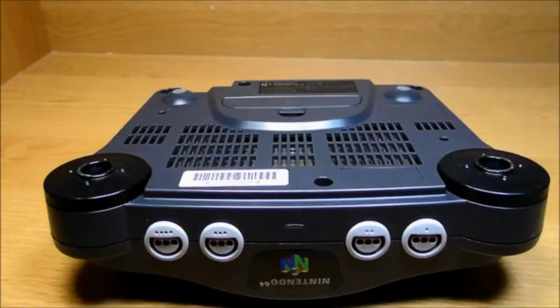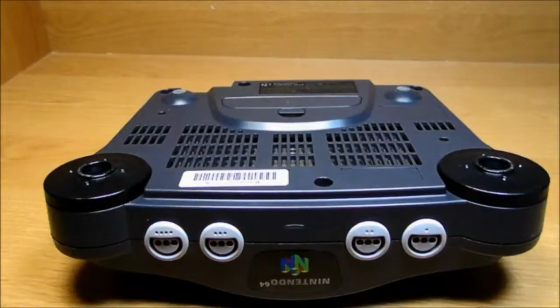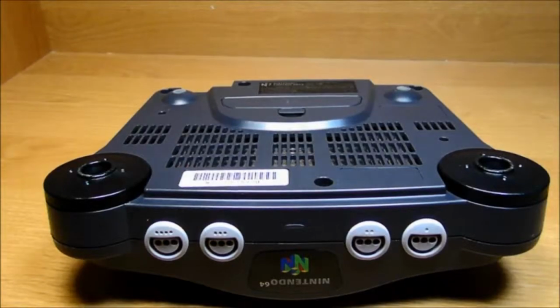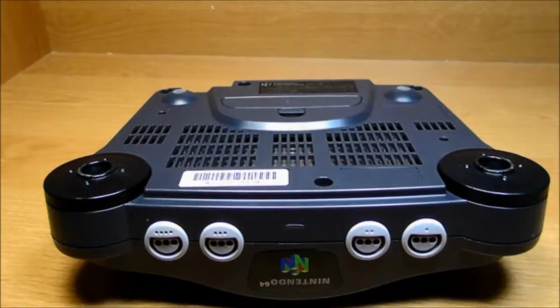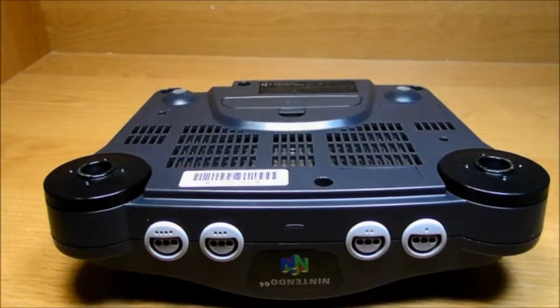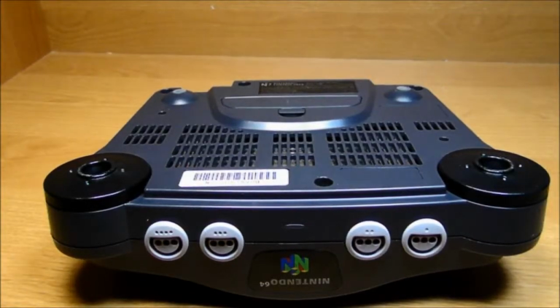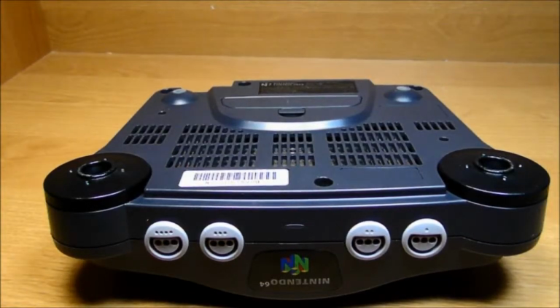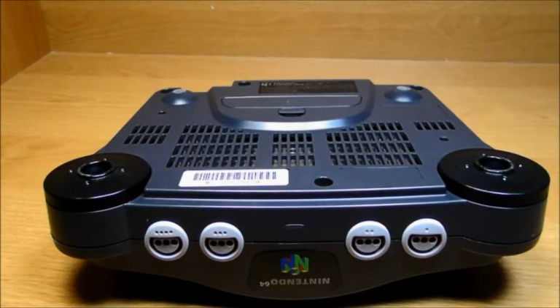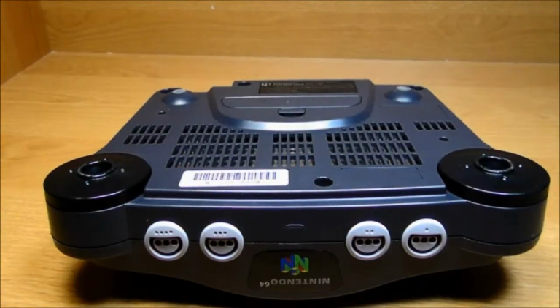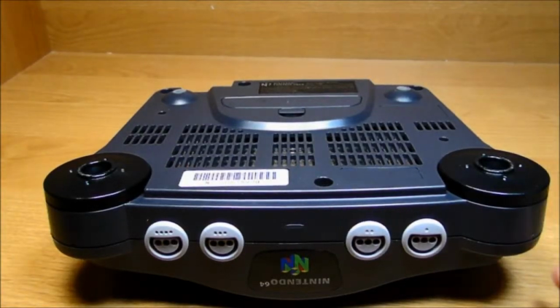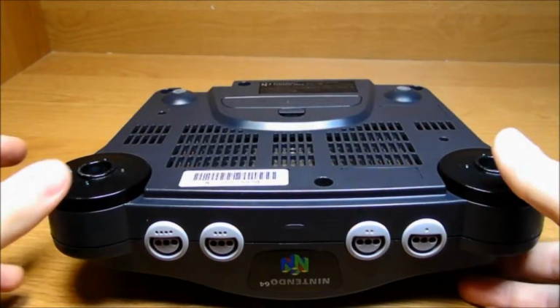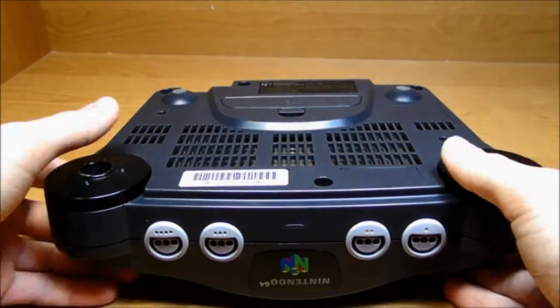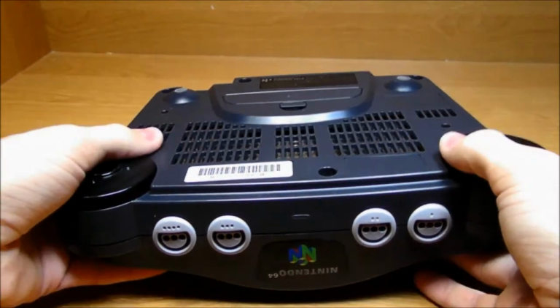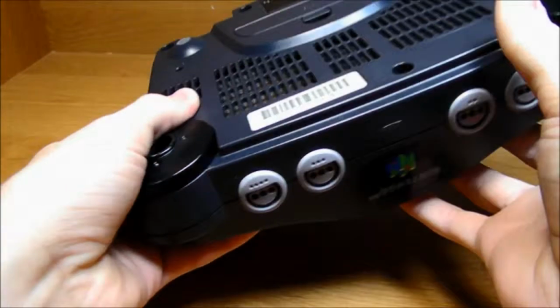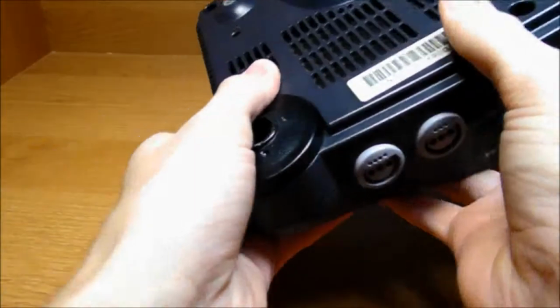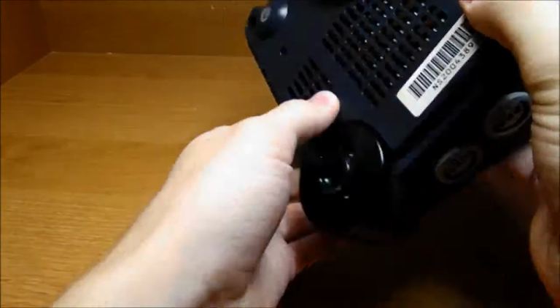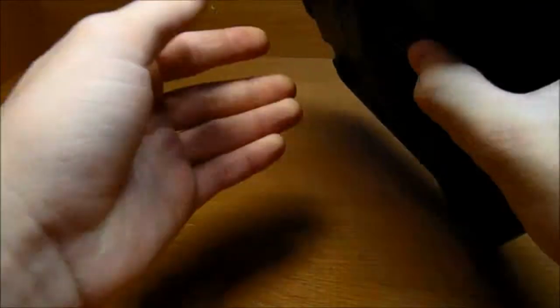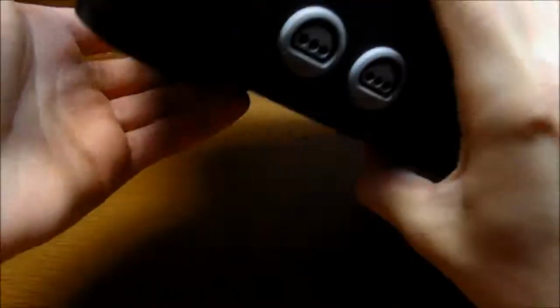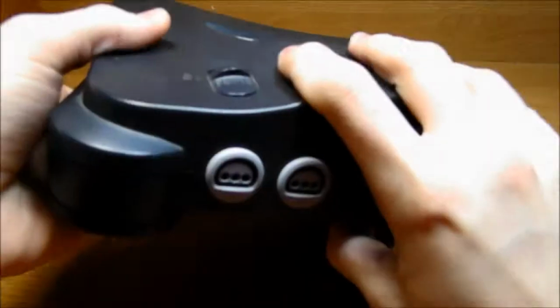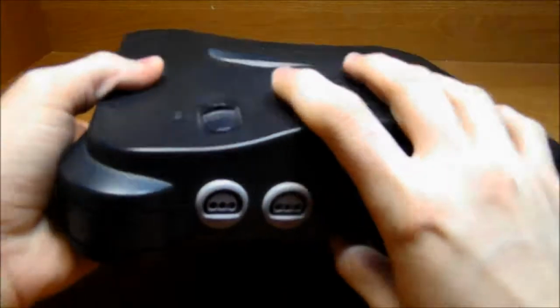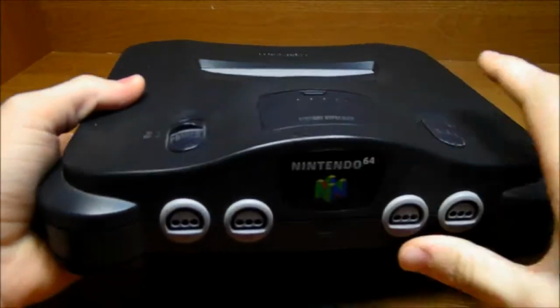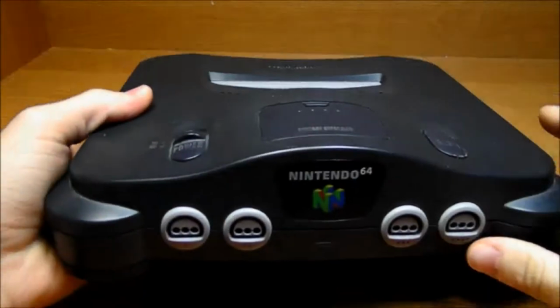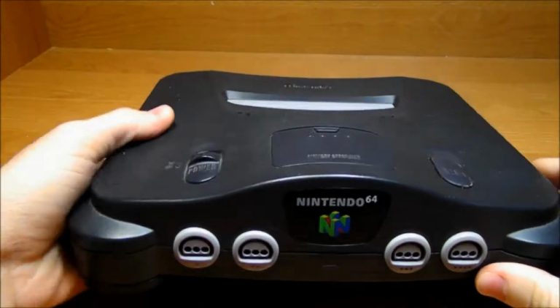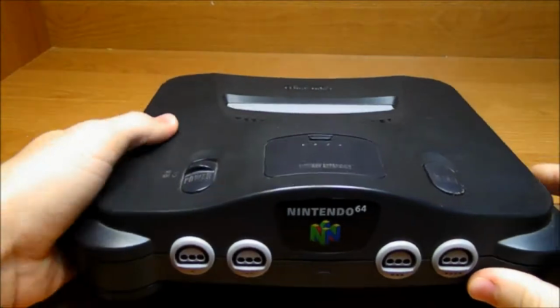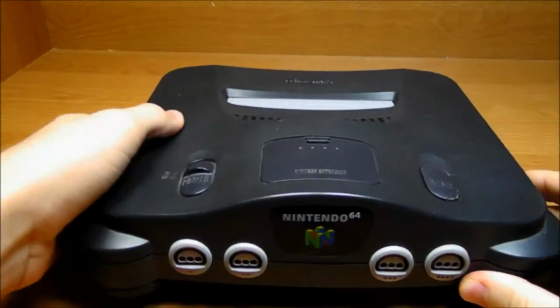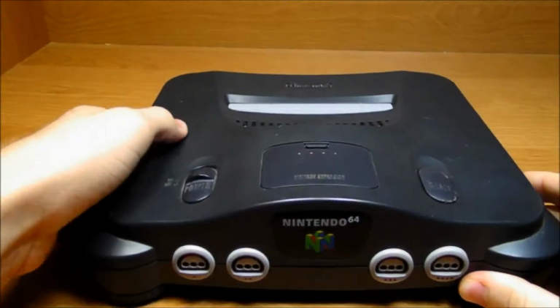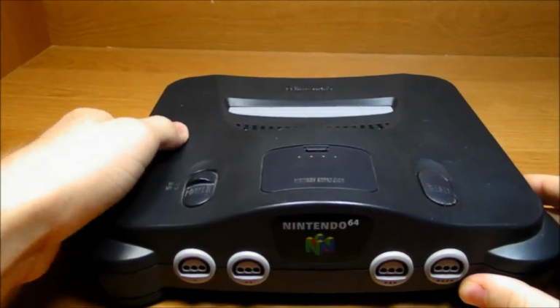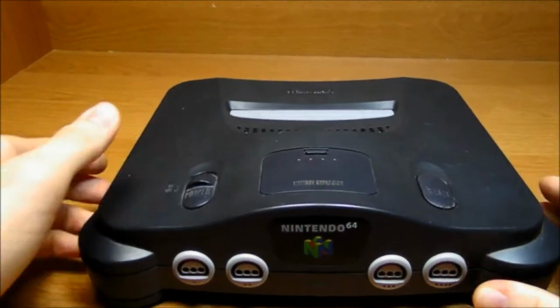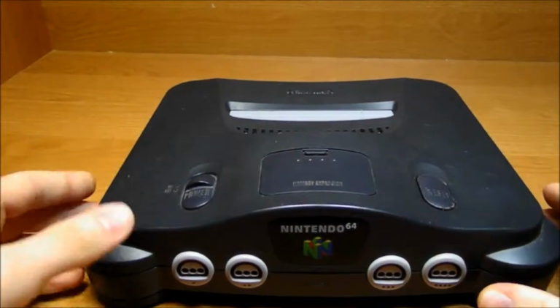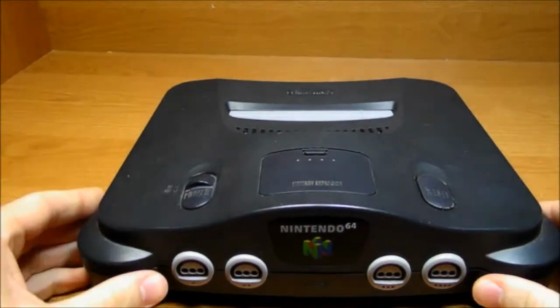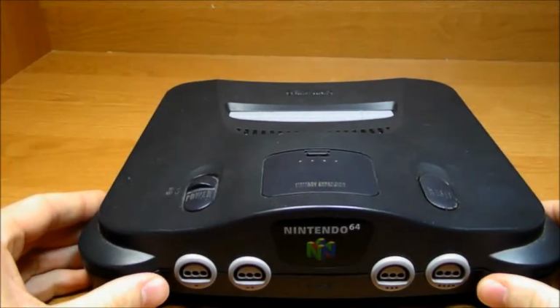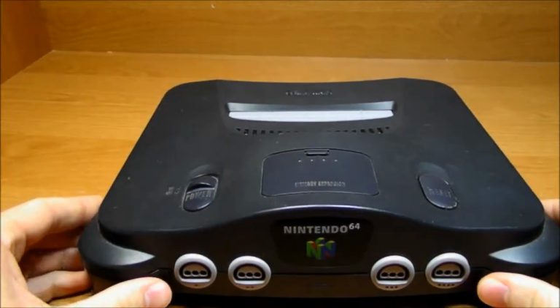Now that all the screws are out, you can flip it over and then take off the top.